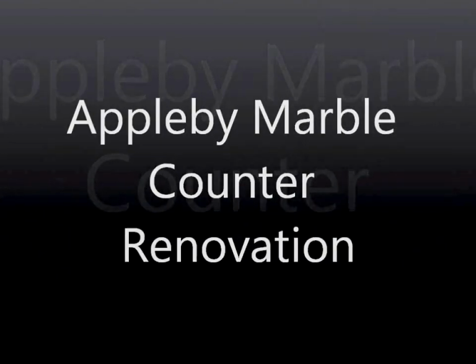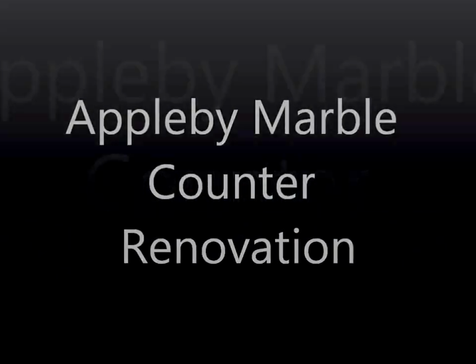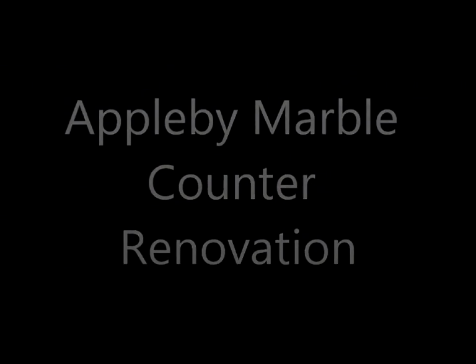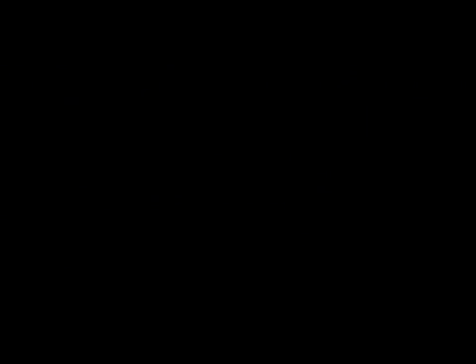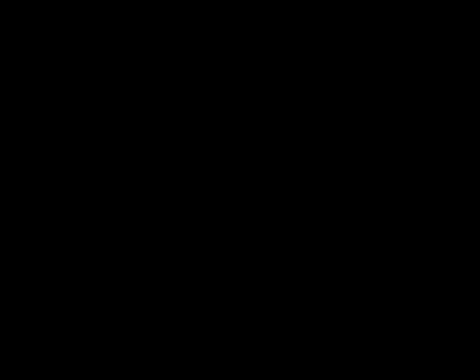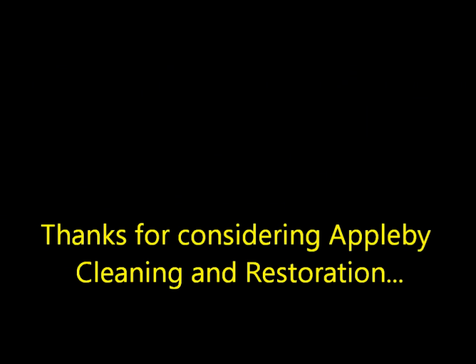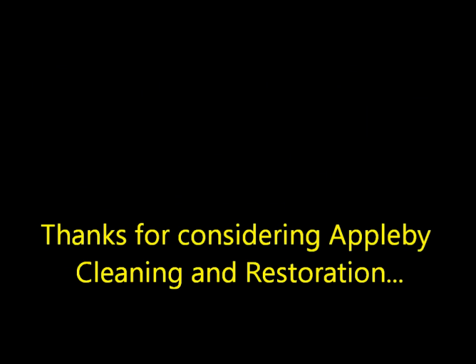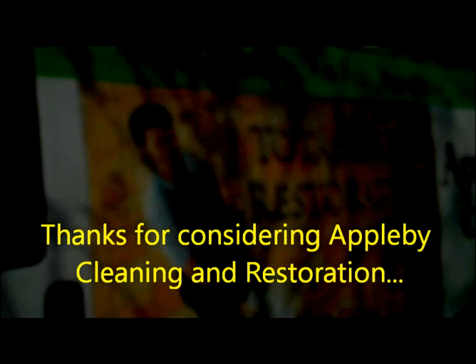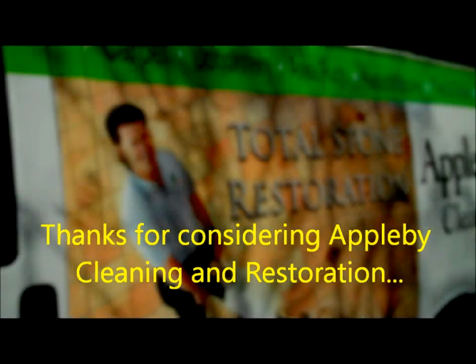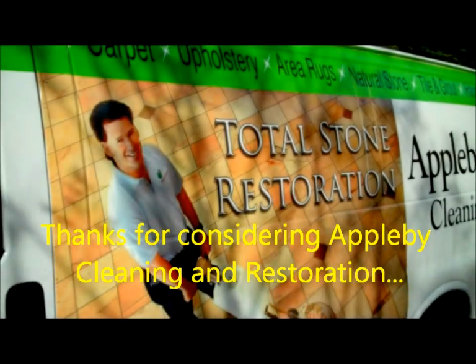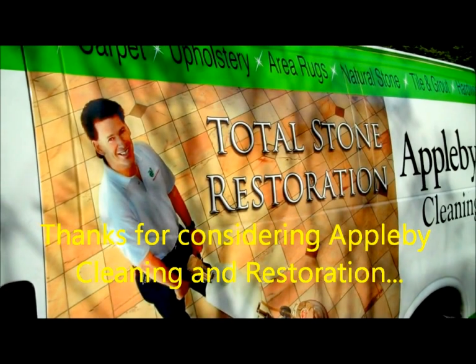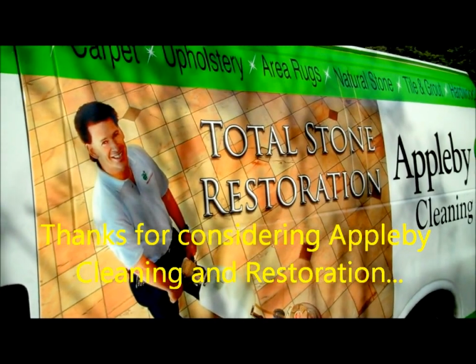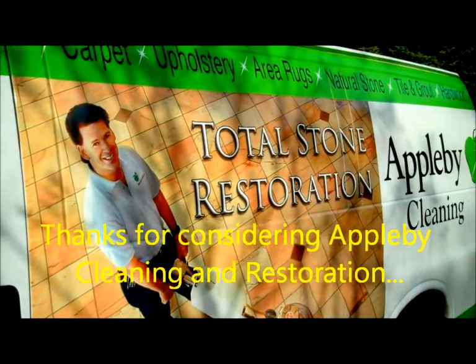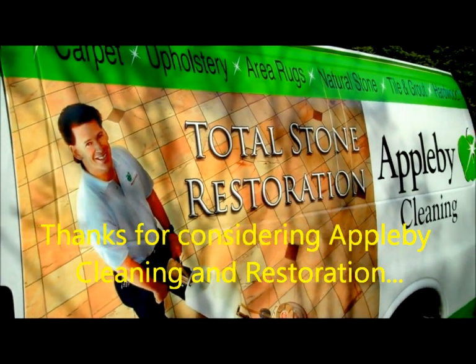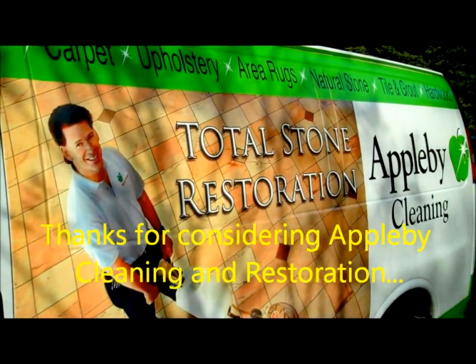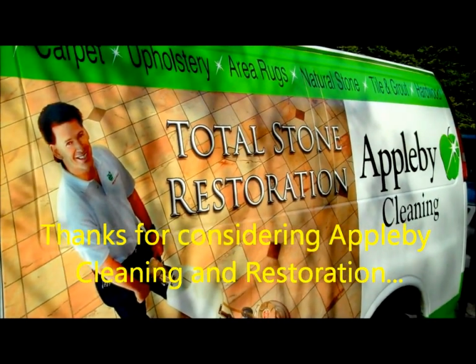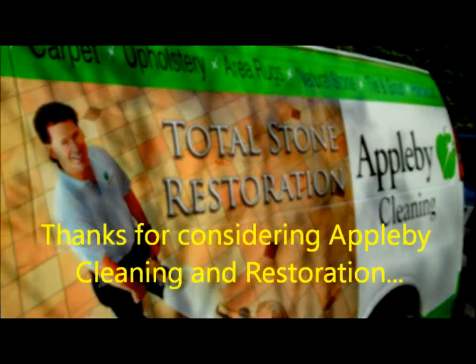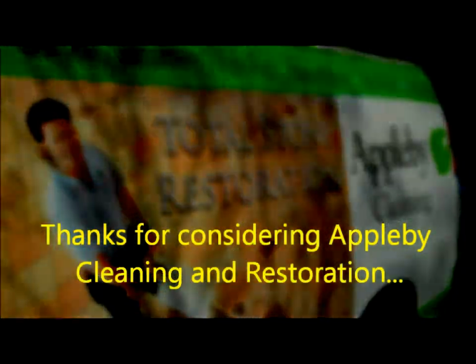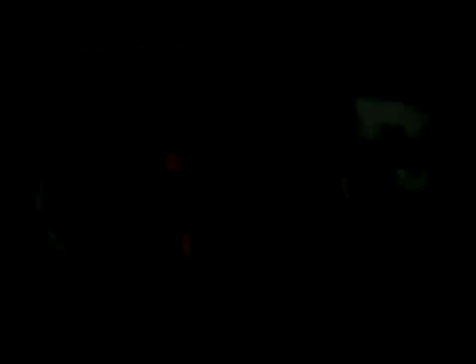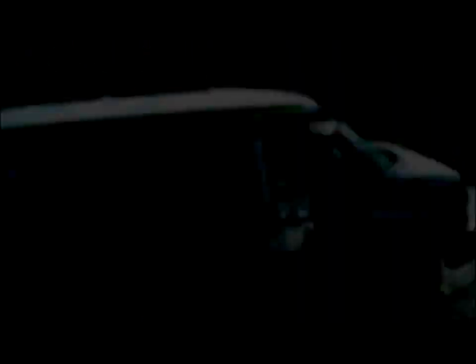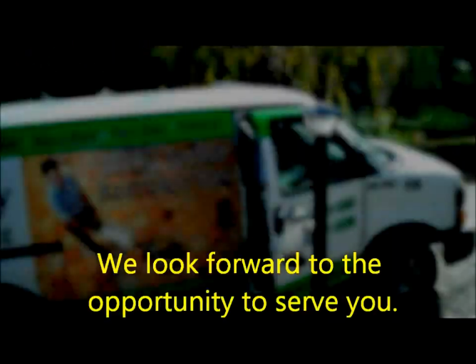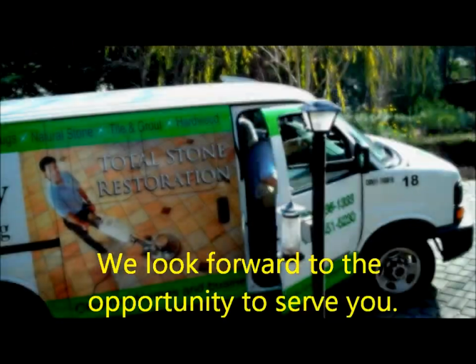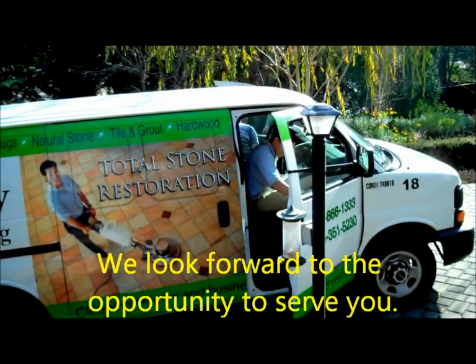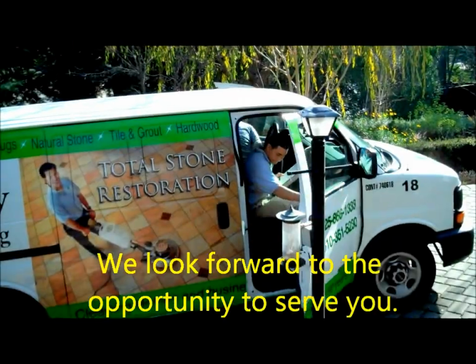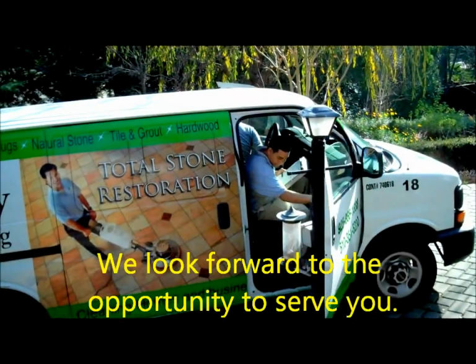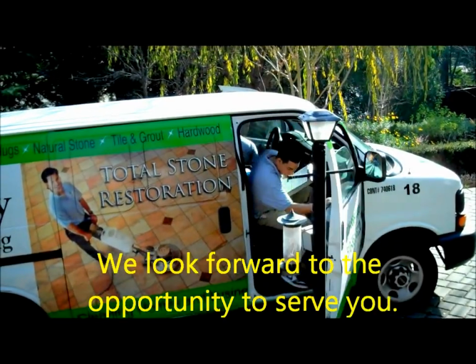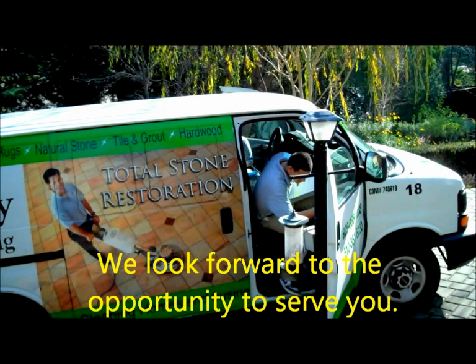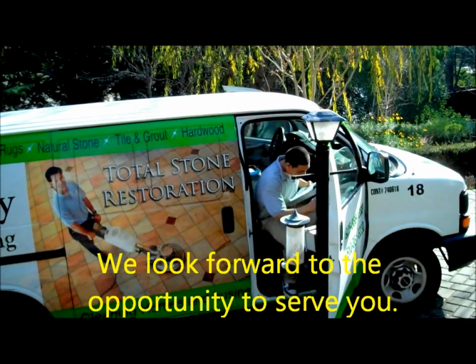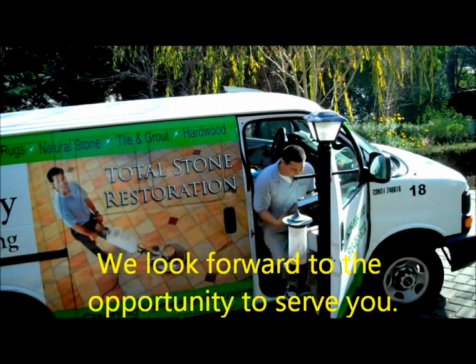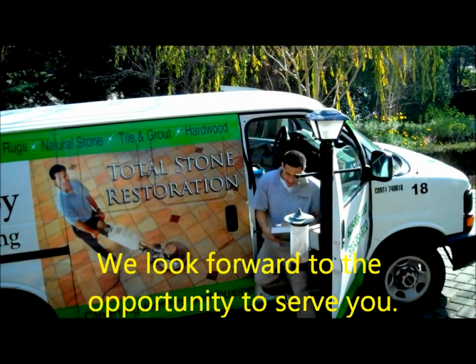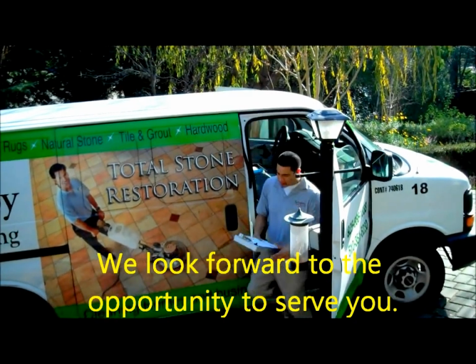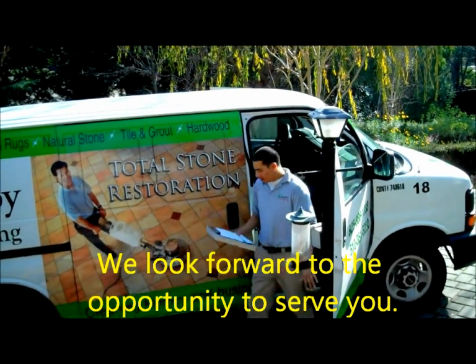Thanks for considering Applebee Cleaning and Restoration. We look forward to the opportunity to serve you.